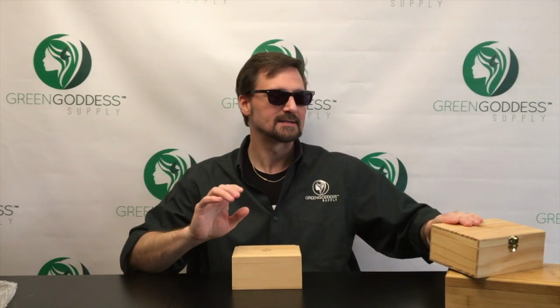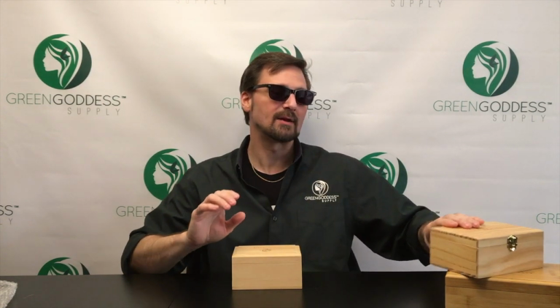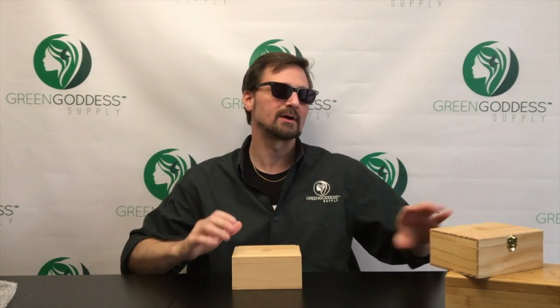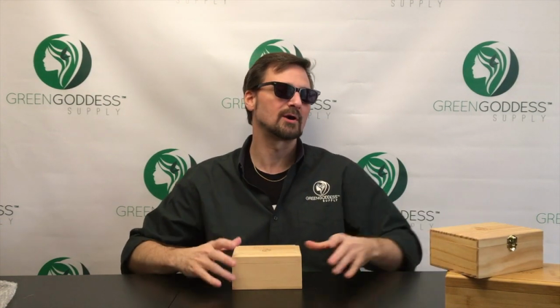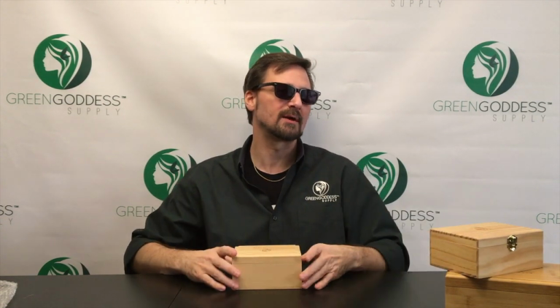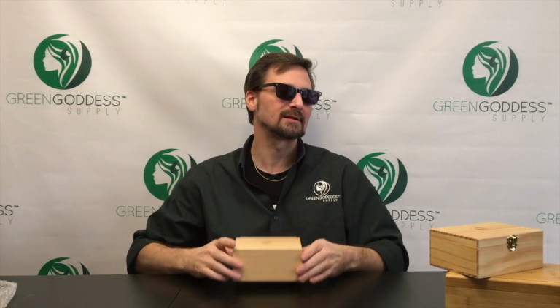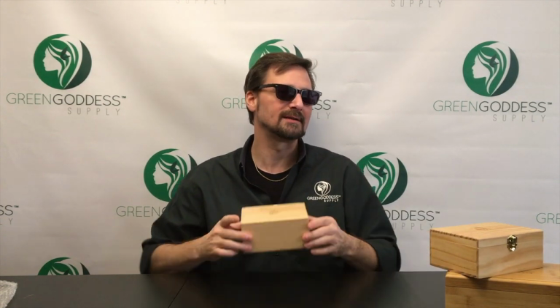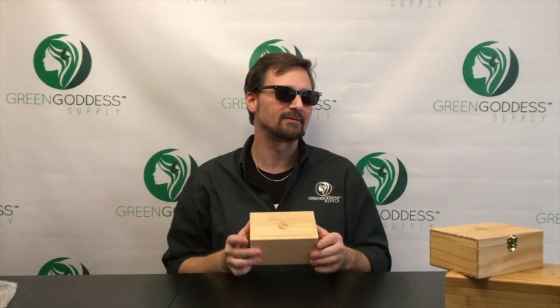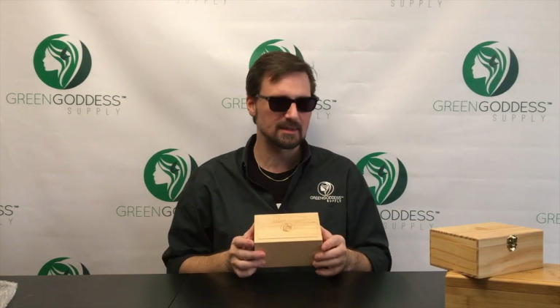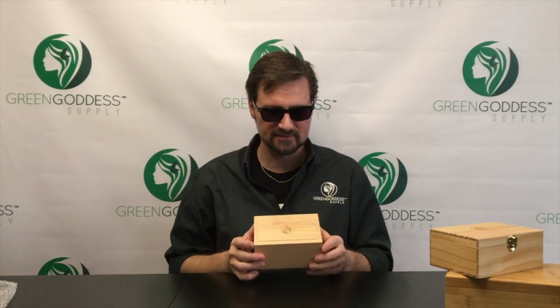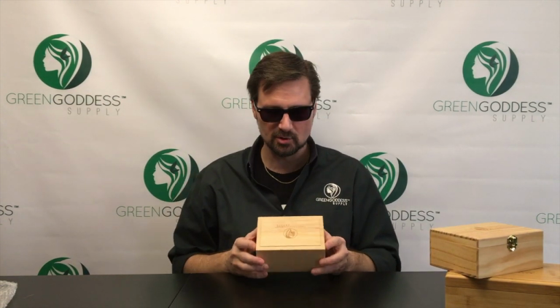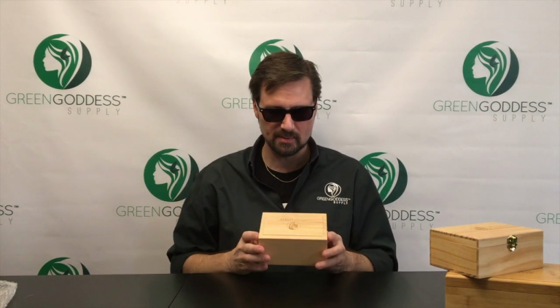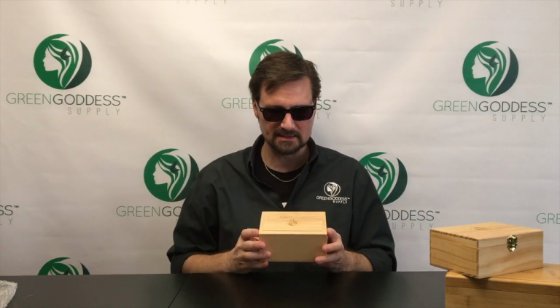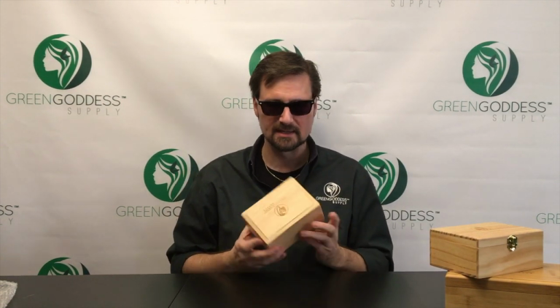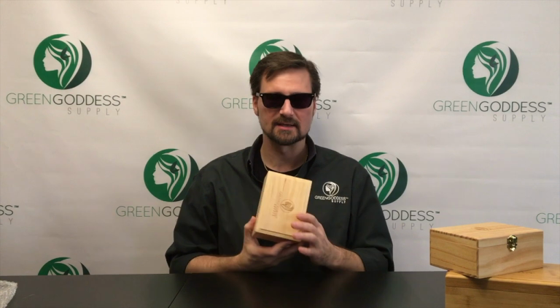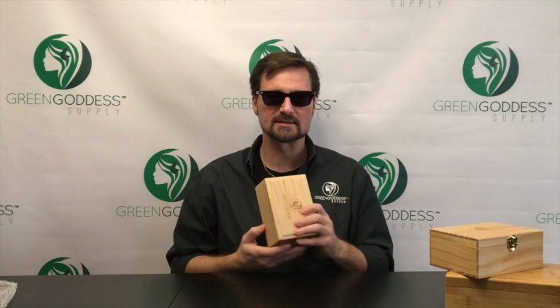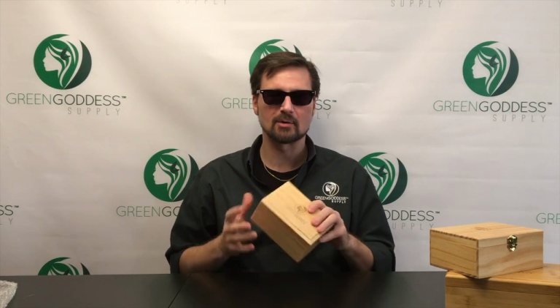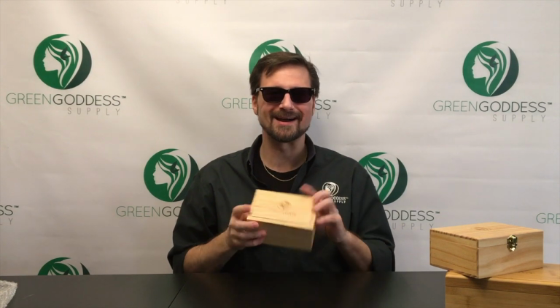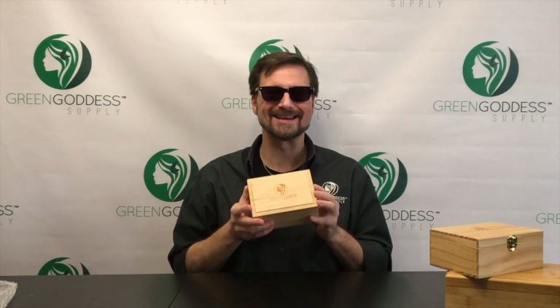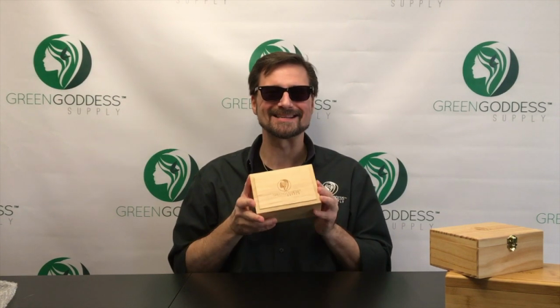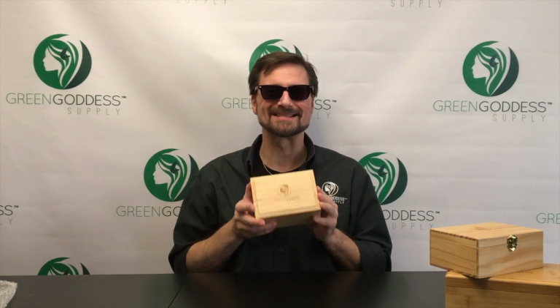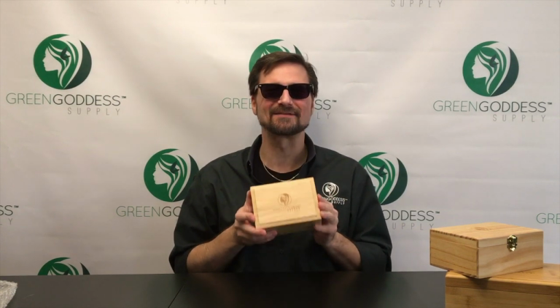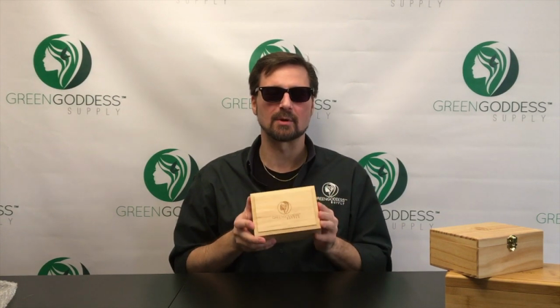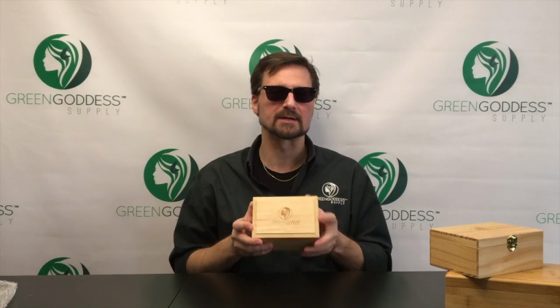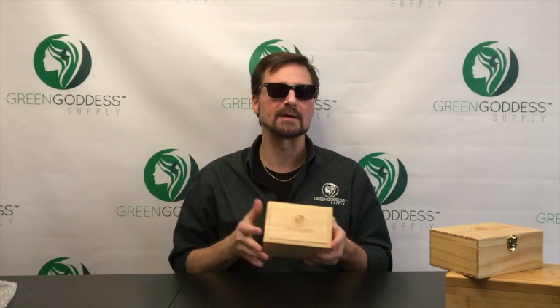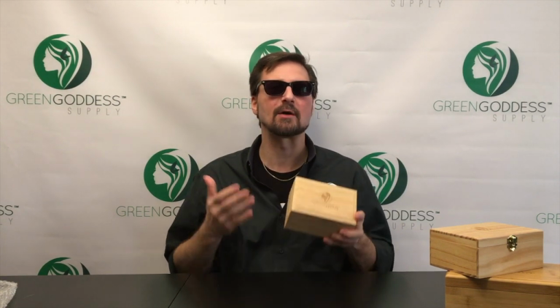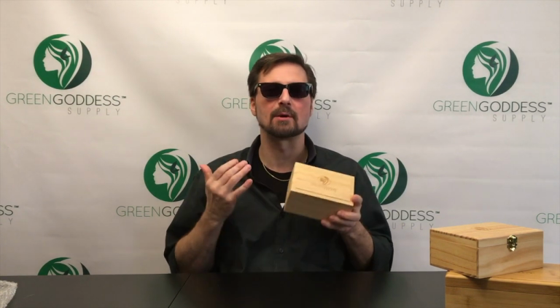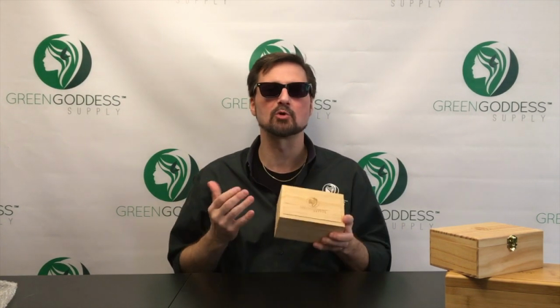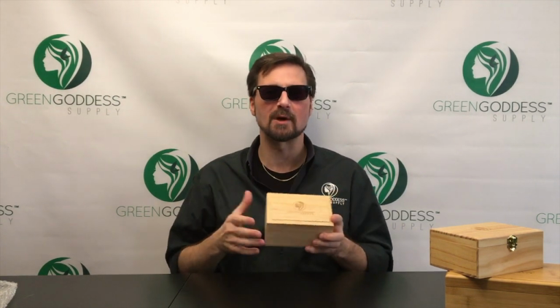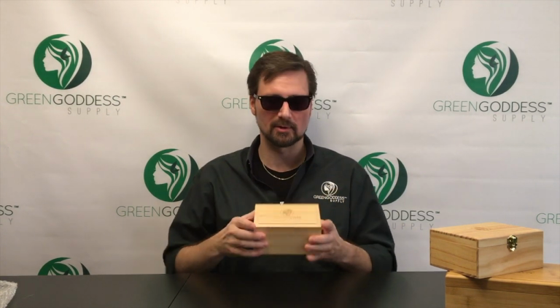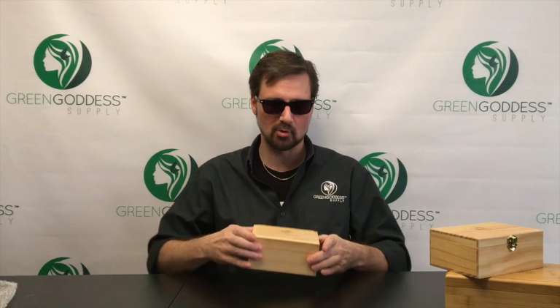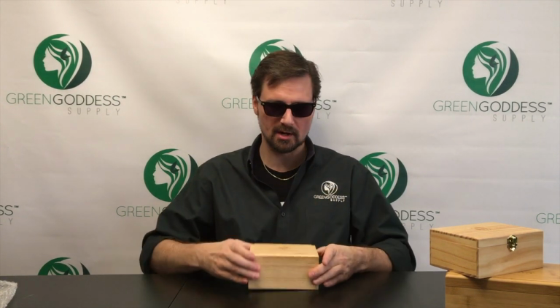Today I want to talk about a slightly different type of storage box. This is our pine sifter box. Right now, it's our most popular product.